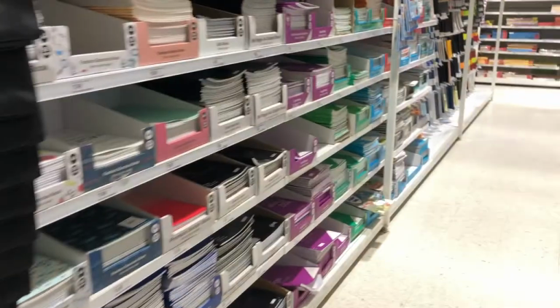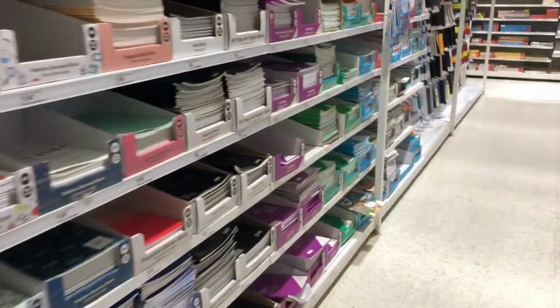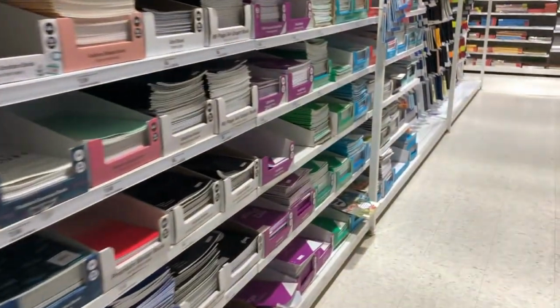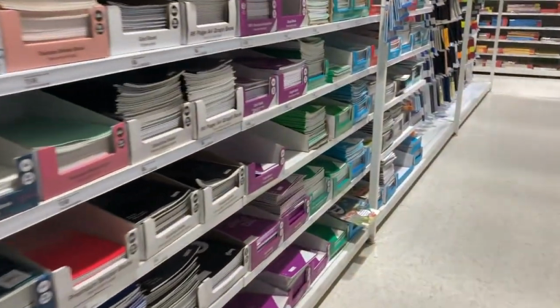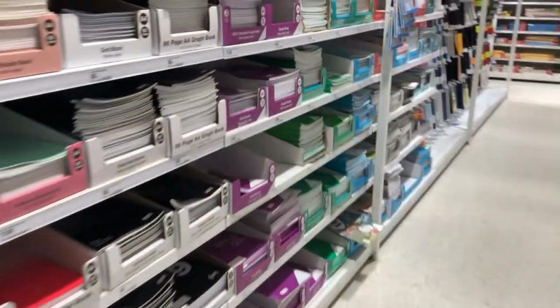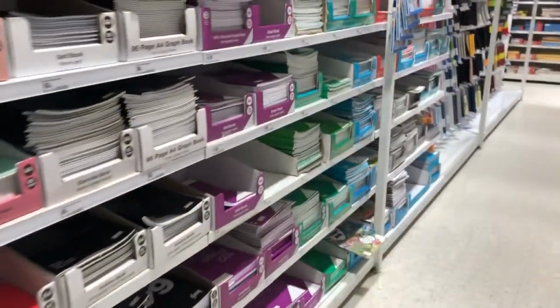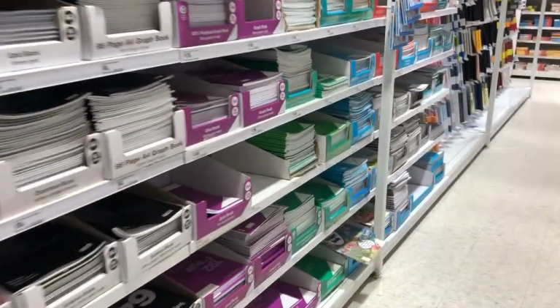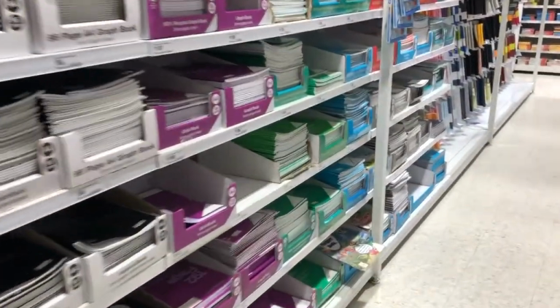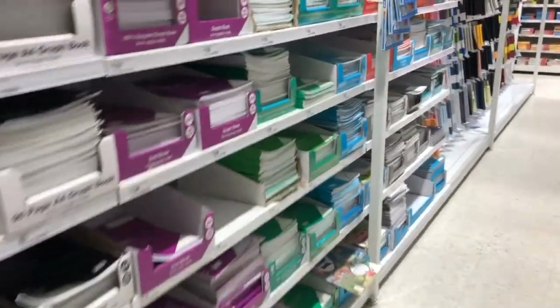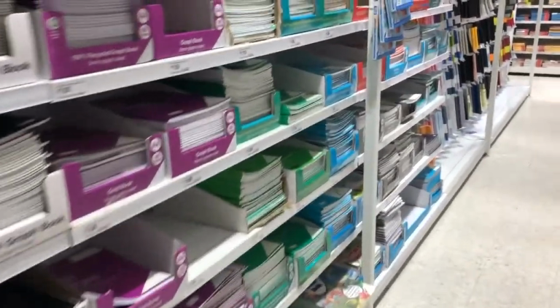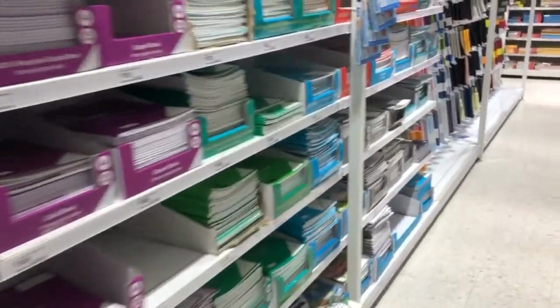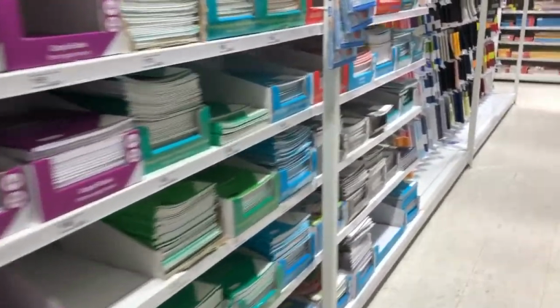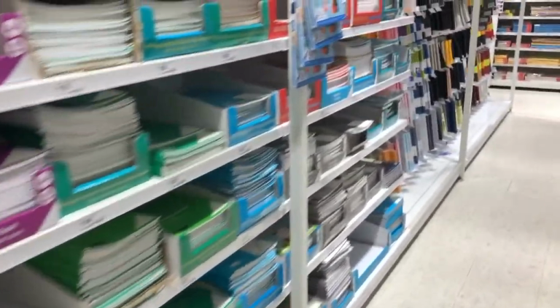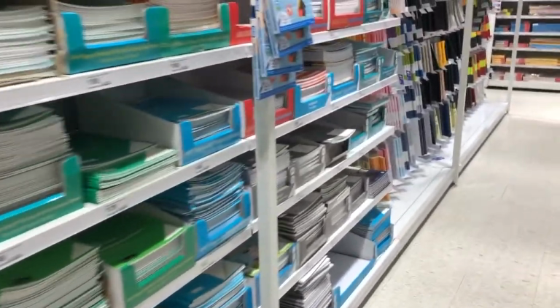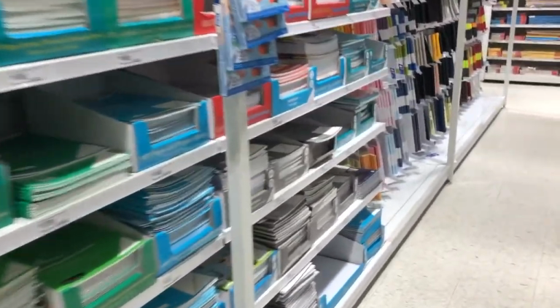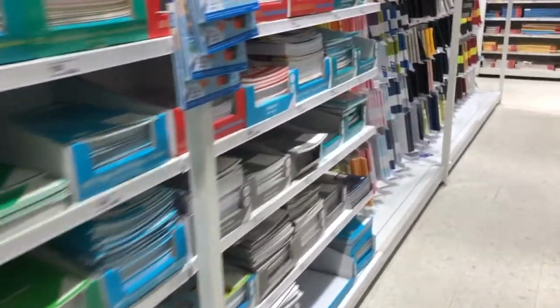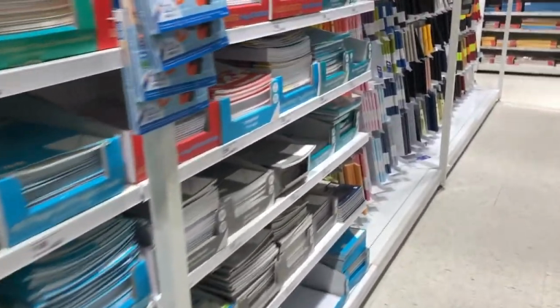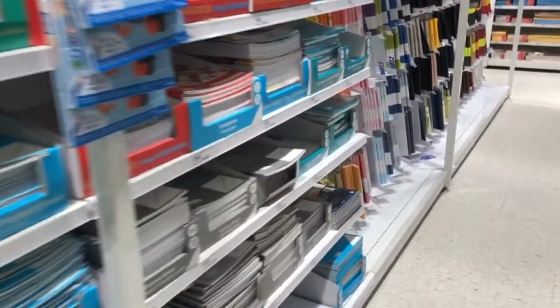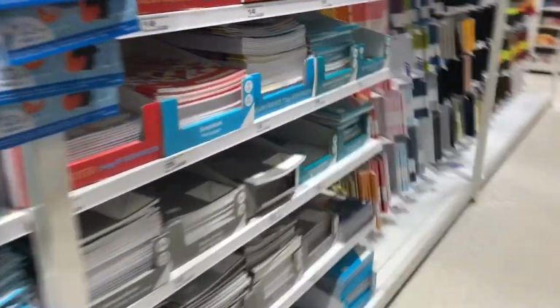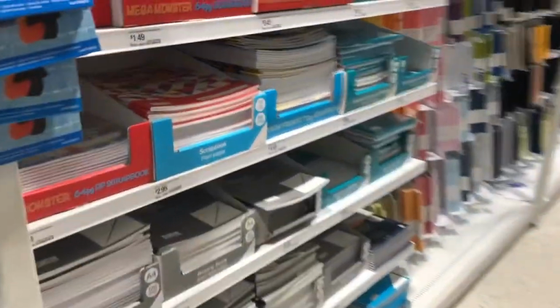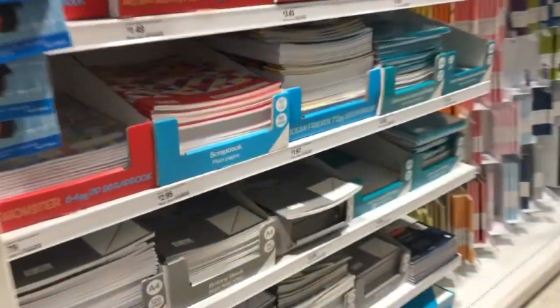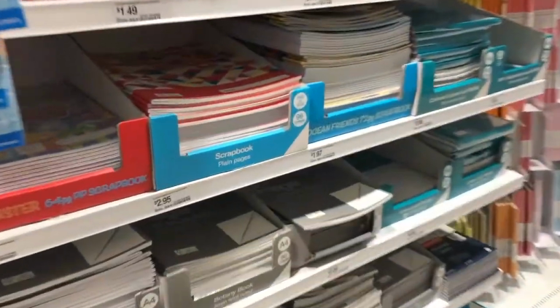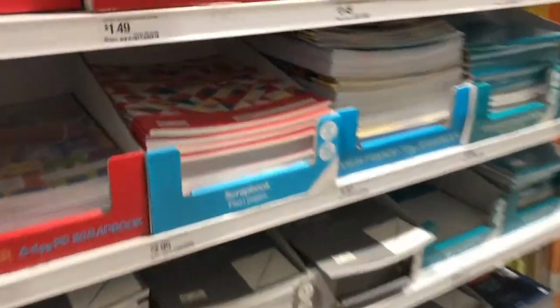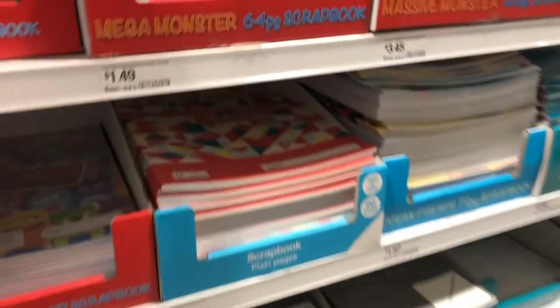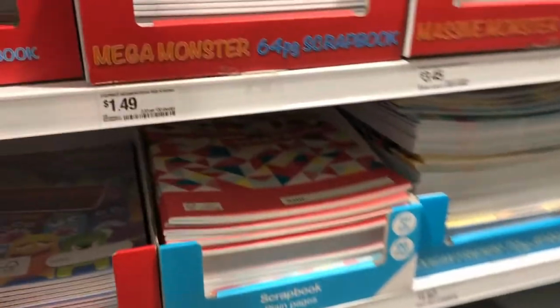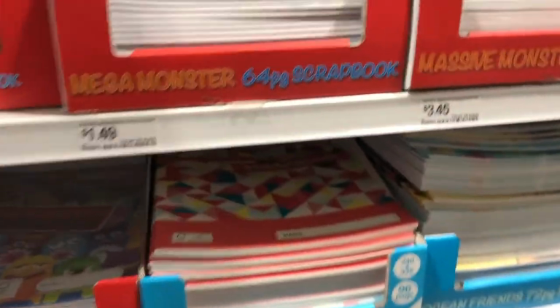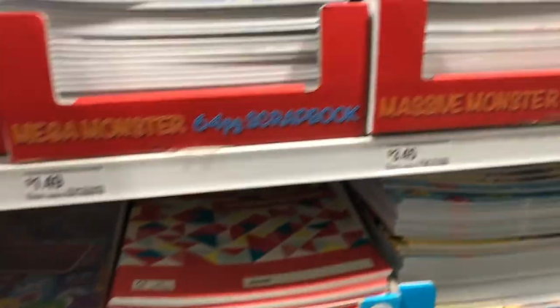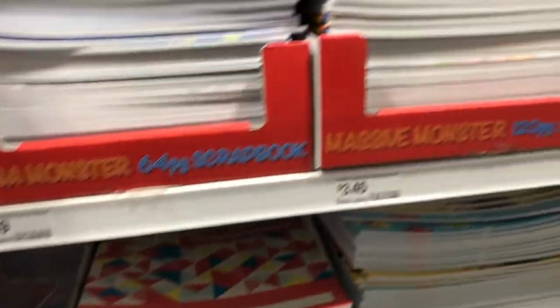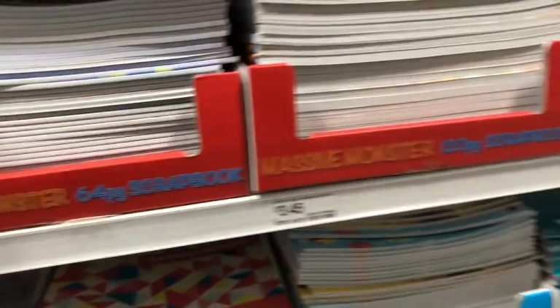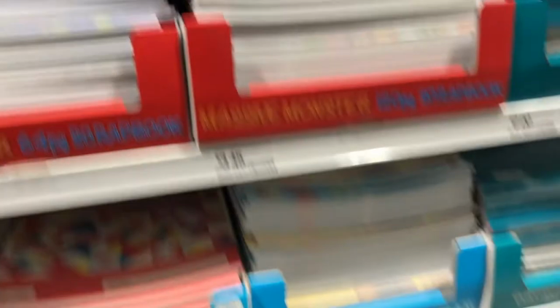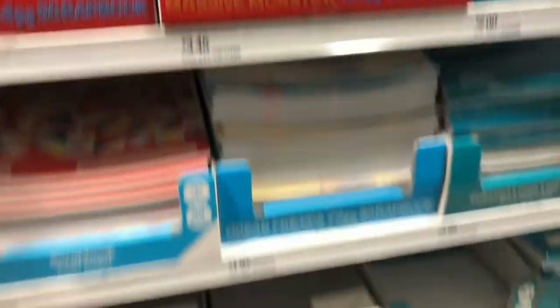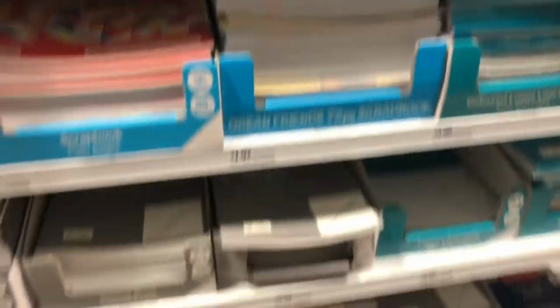Okay, exercise books. Now where are those ones that I saw on the website? I think they're back here.